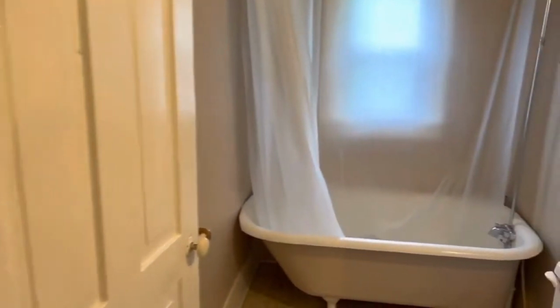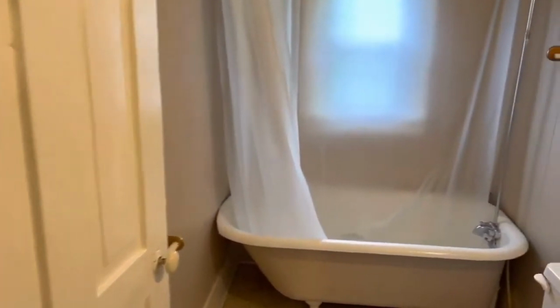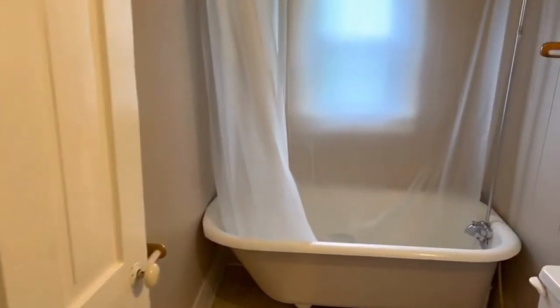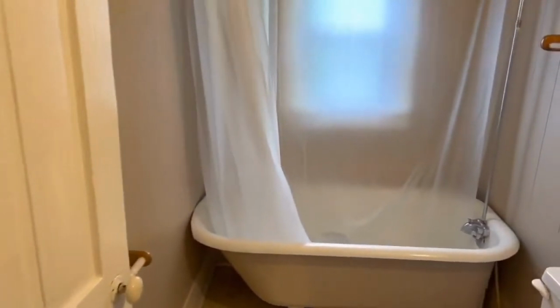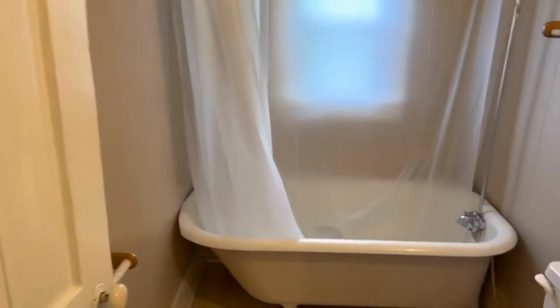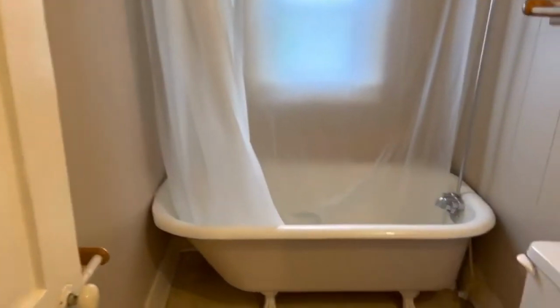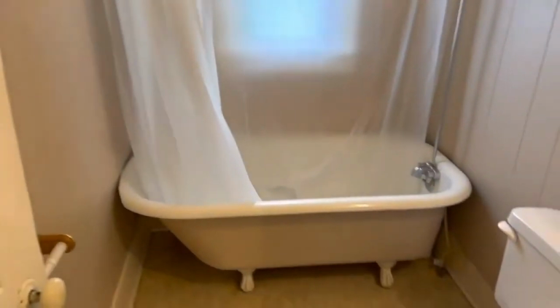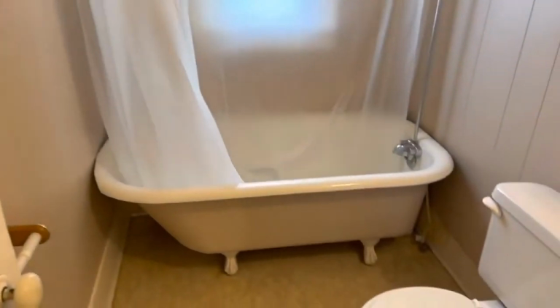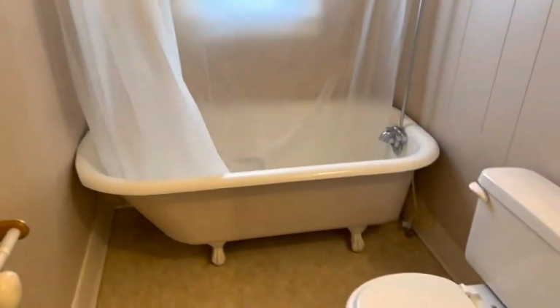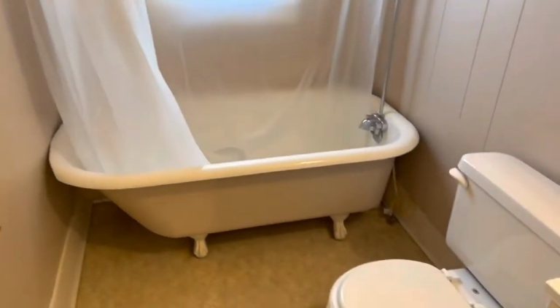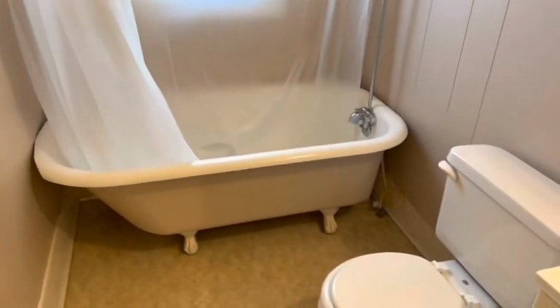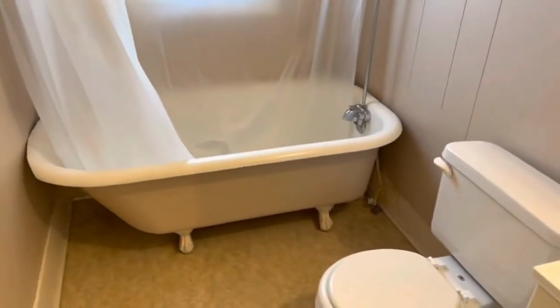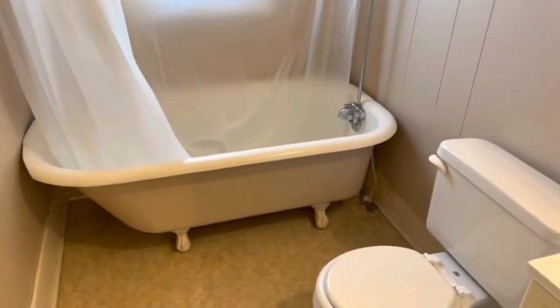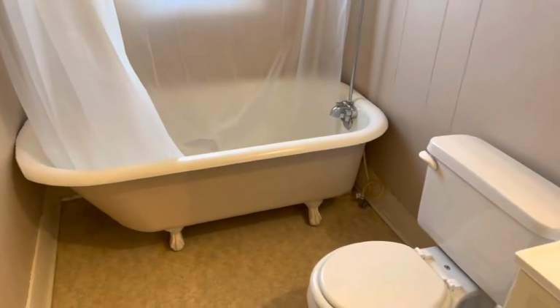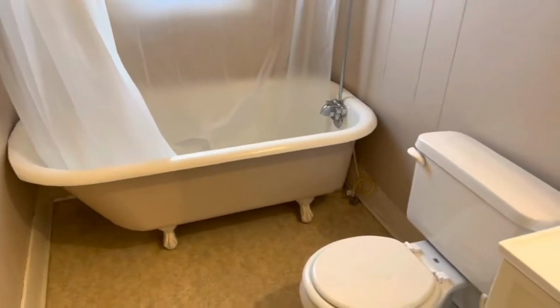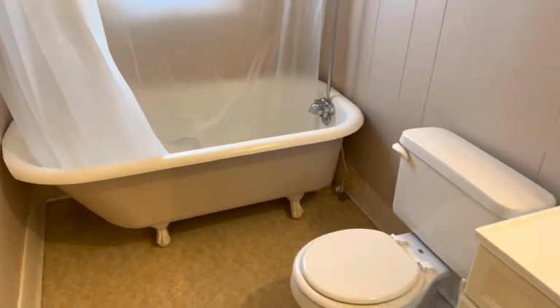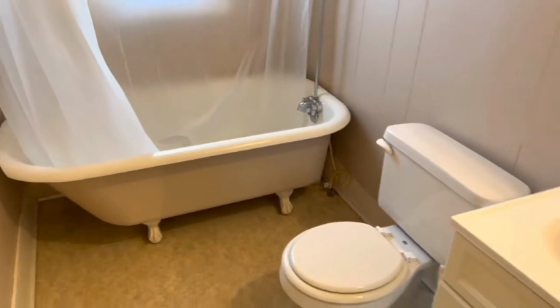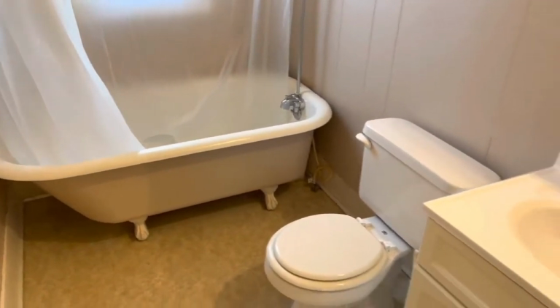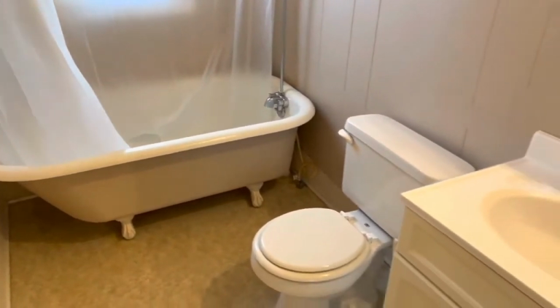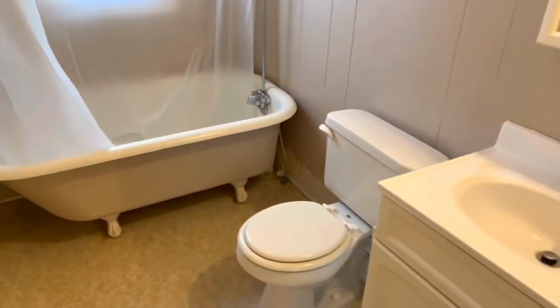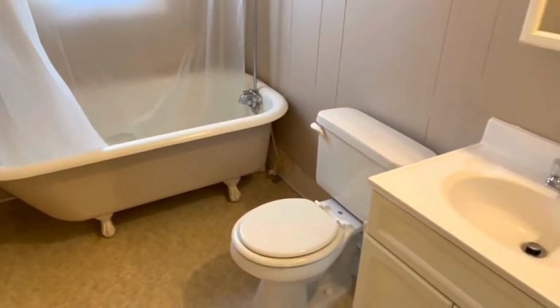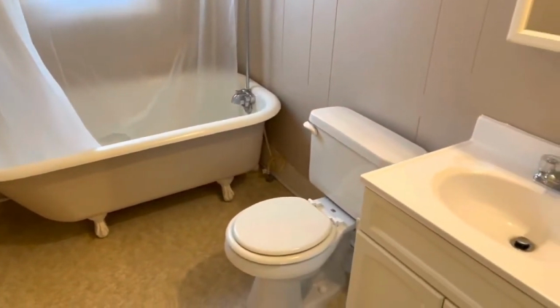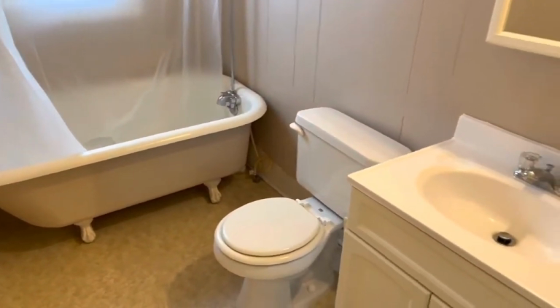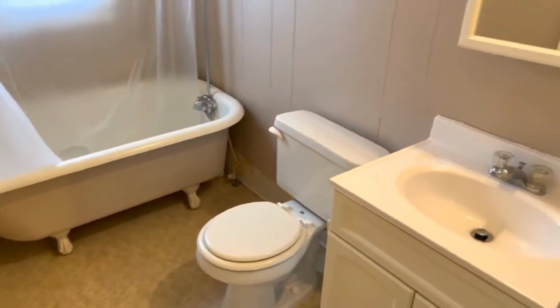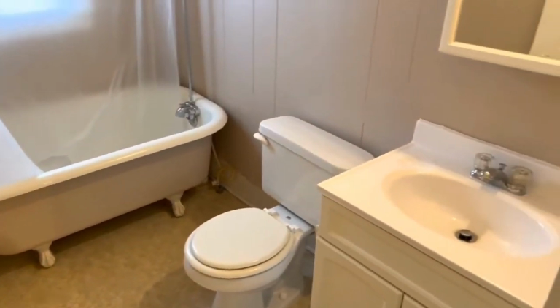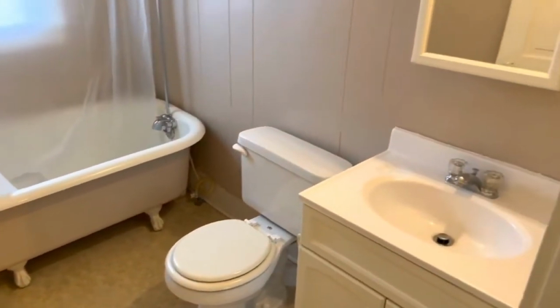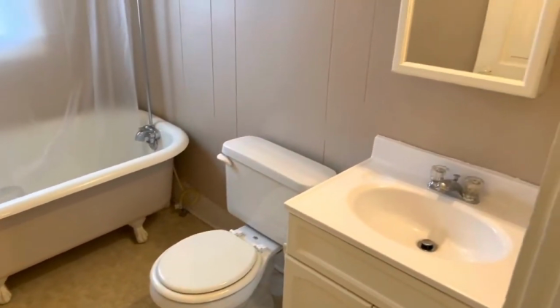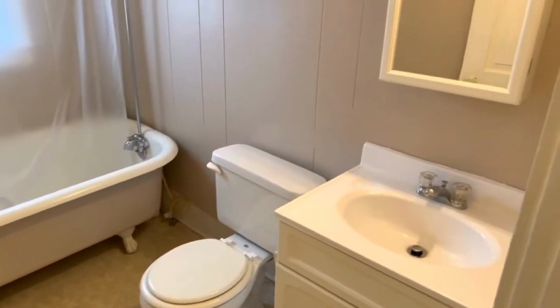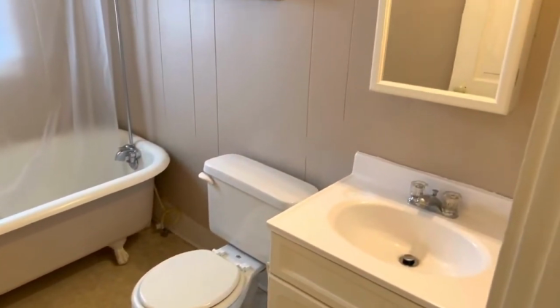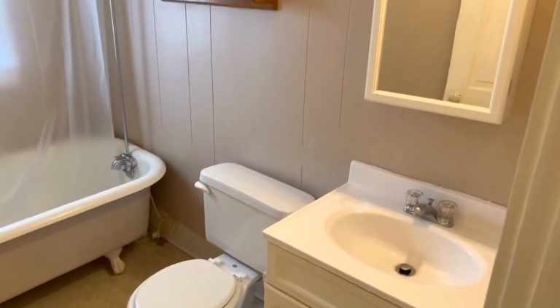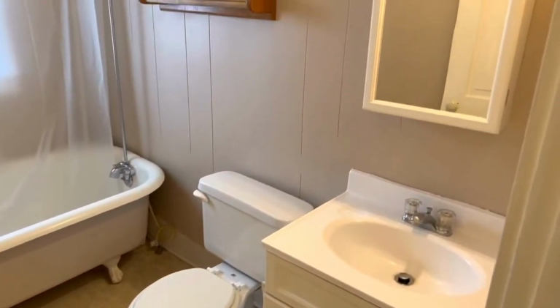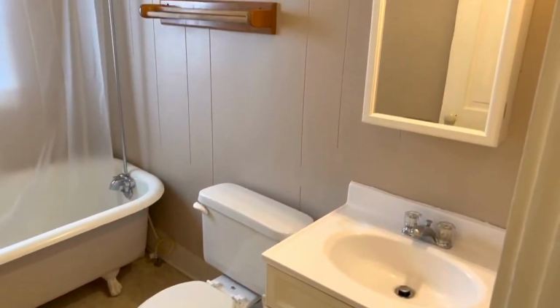This has a really nice clawfoot tub. It's not a small bathroom, but I wouldn't call it a huge bathroom.